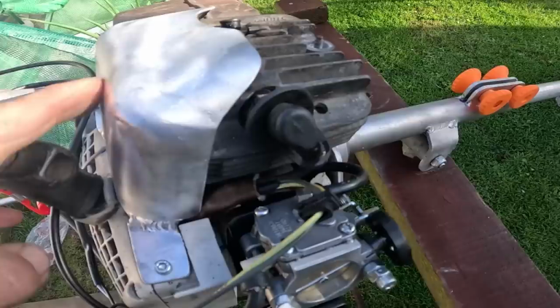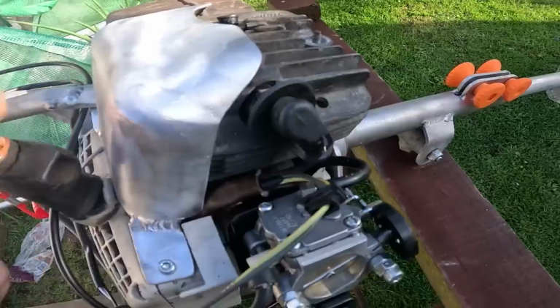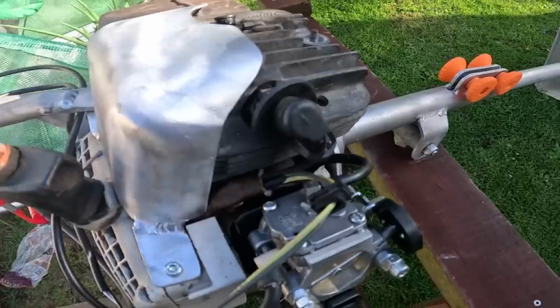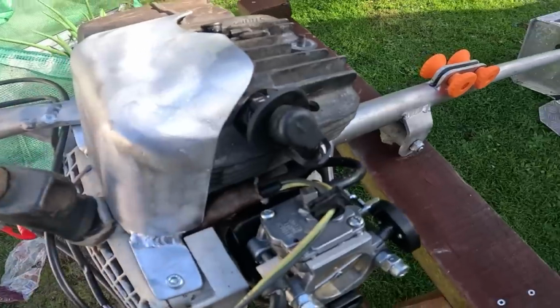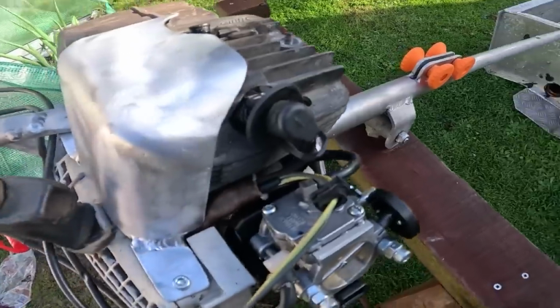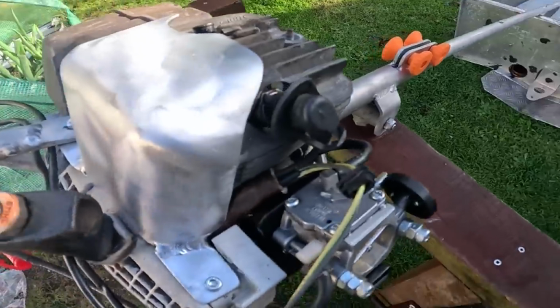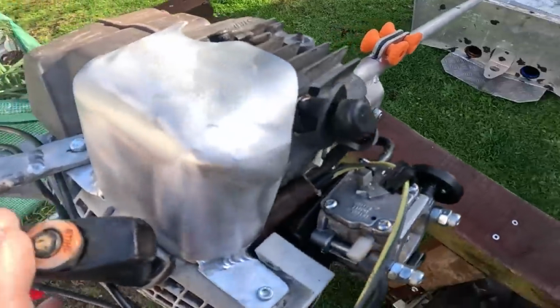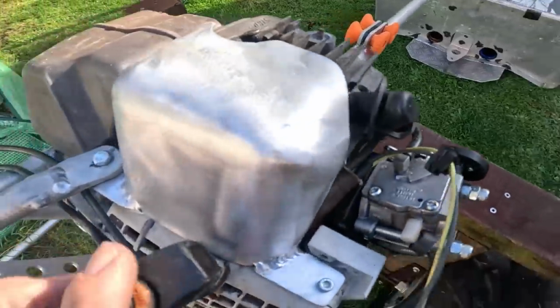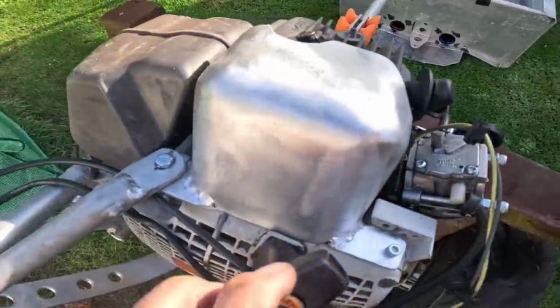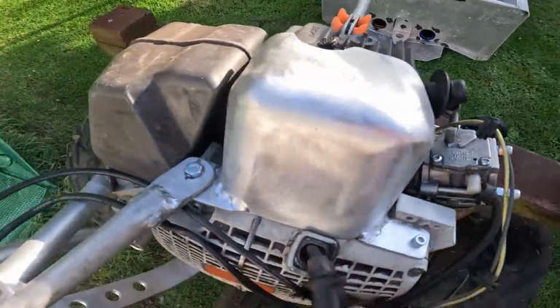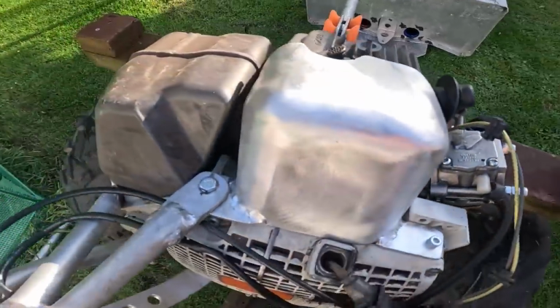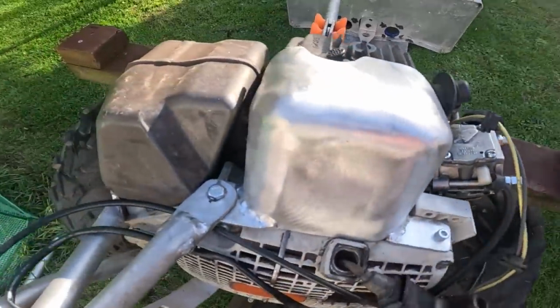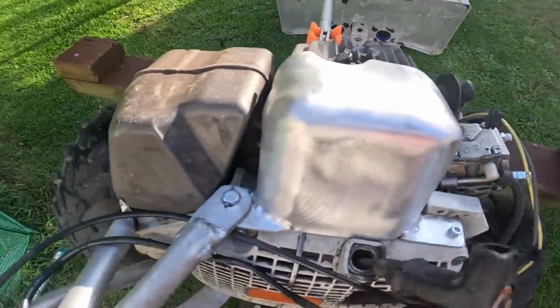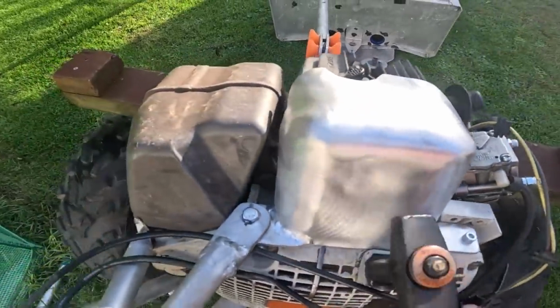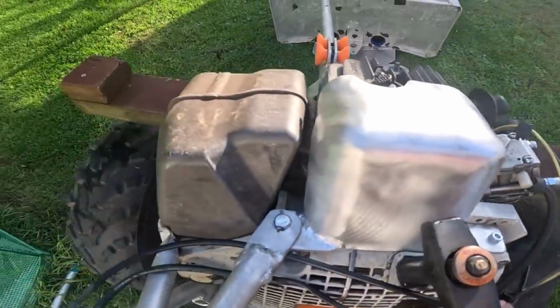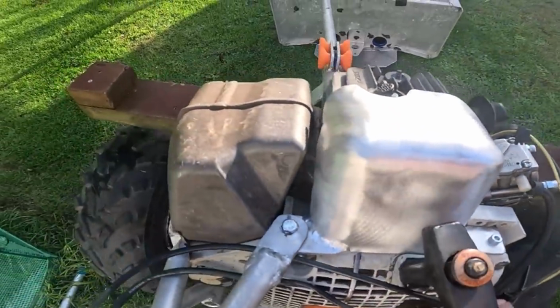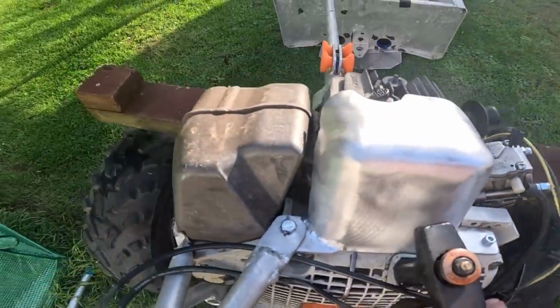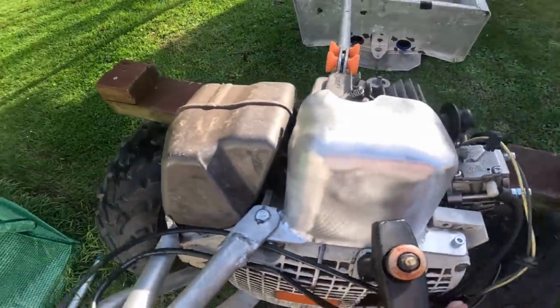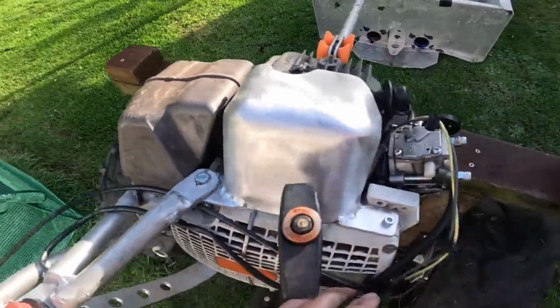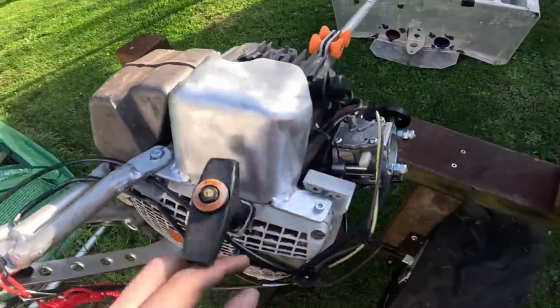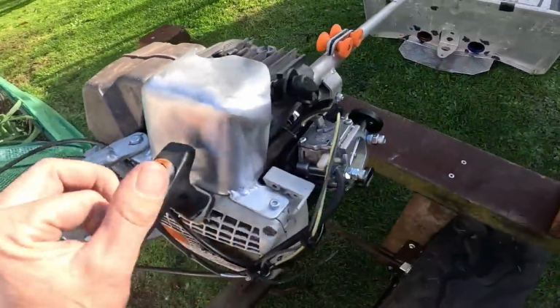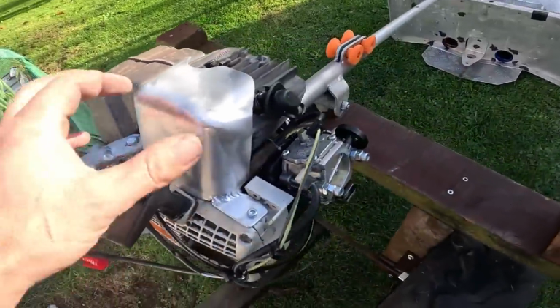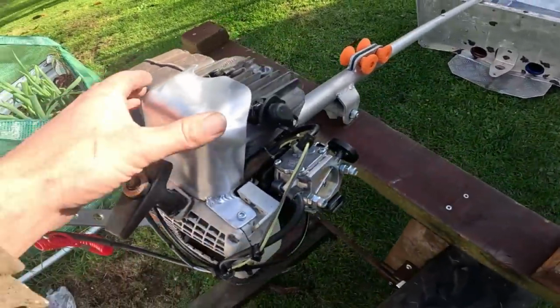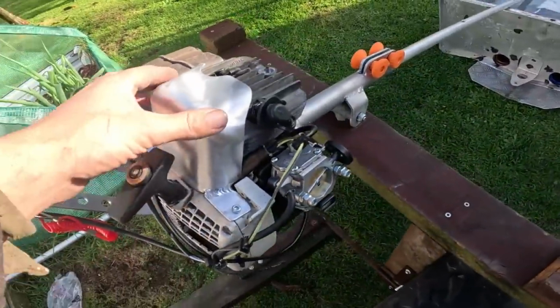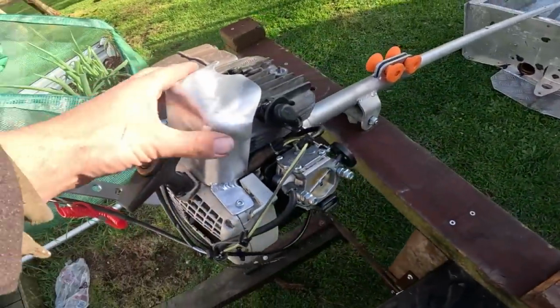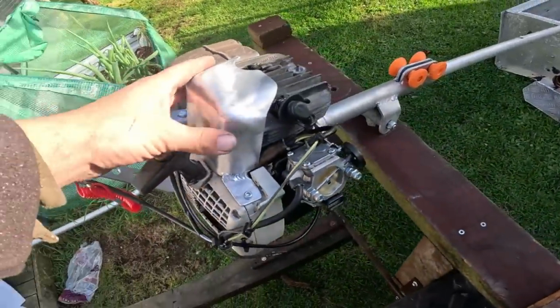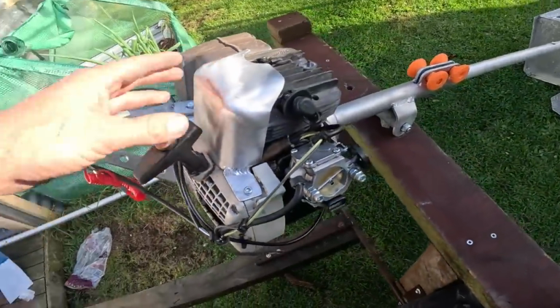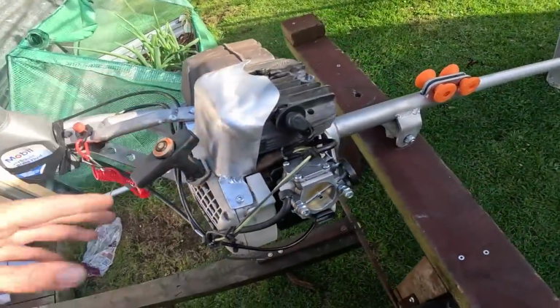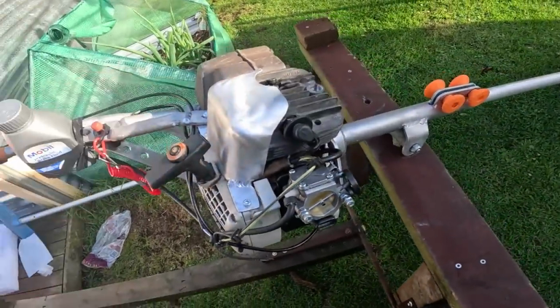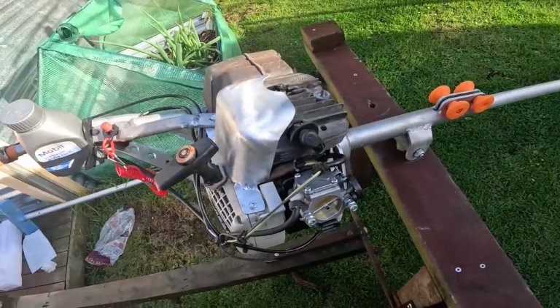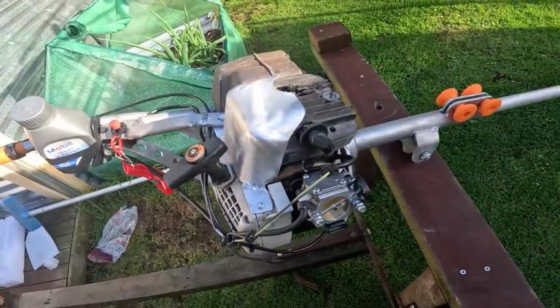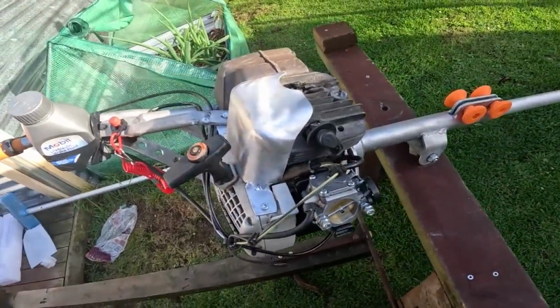There we go. It fits pretty nicely. I could have done with a little bit more hammering but it's not too bad.